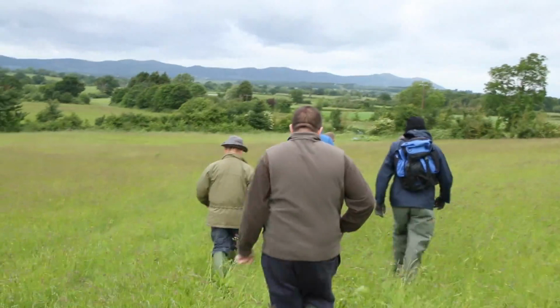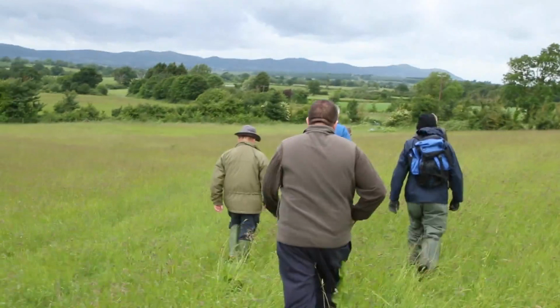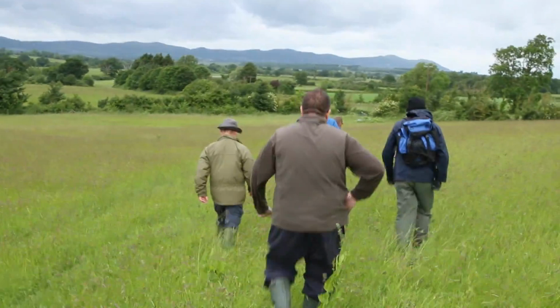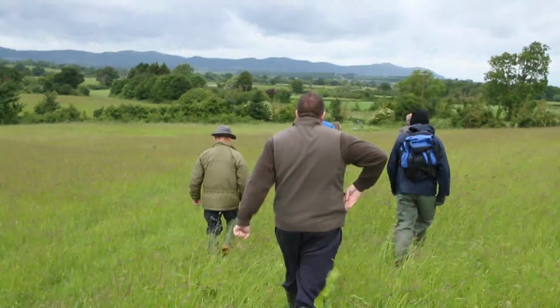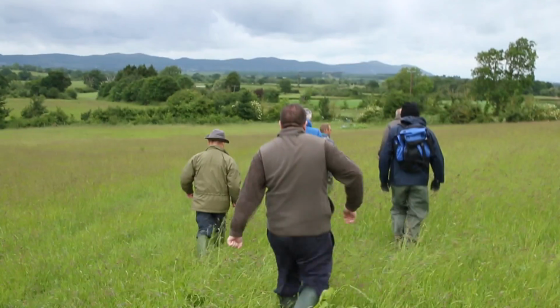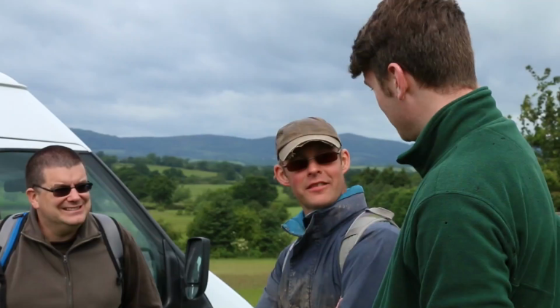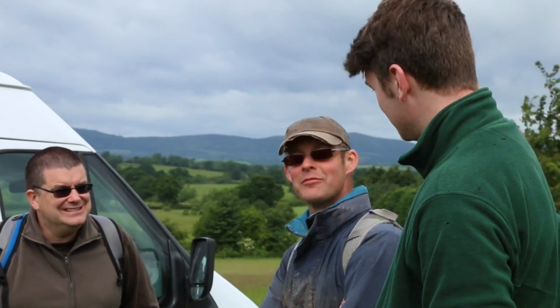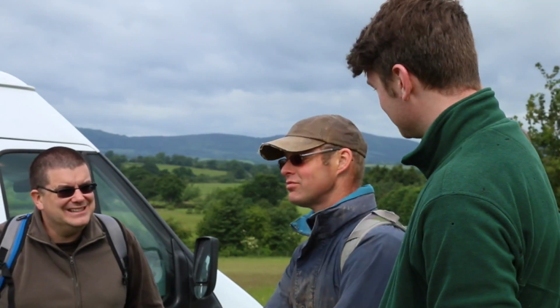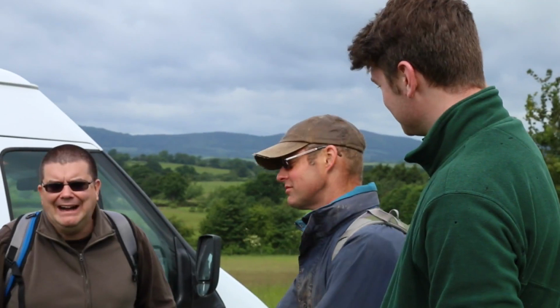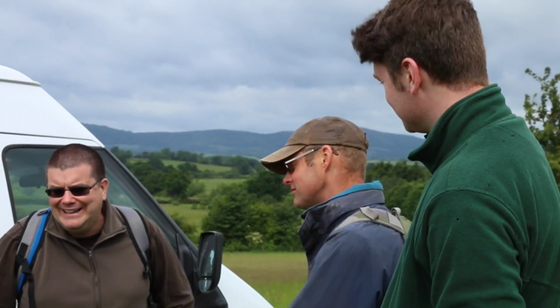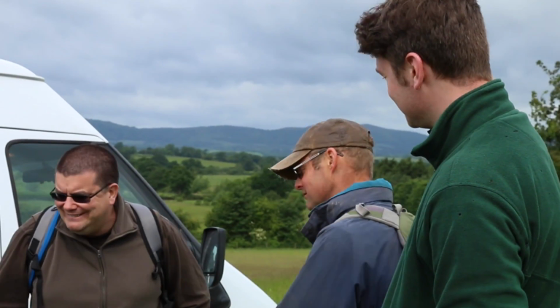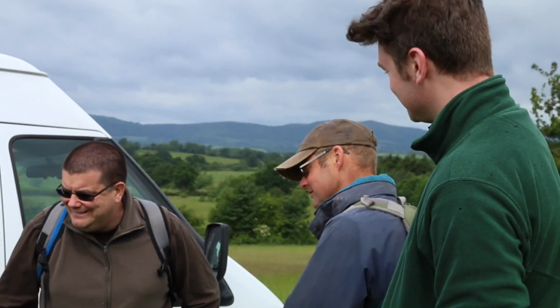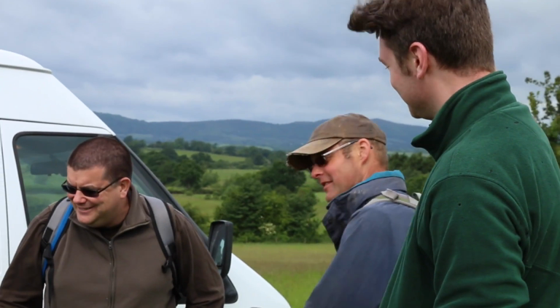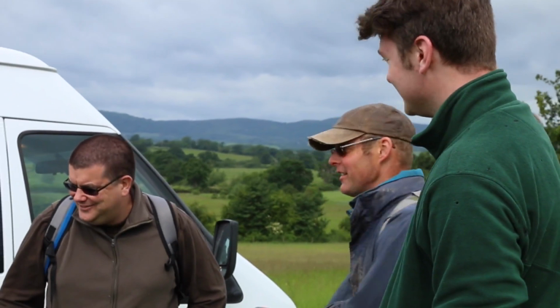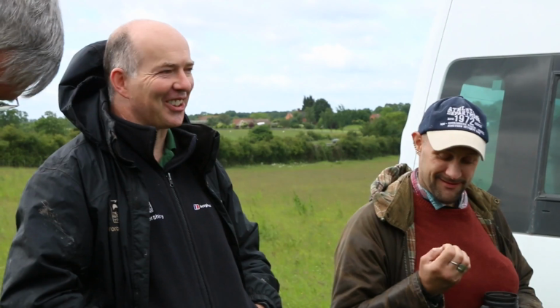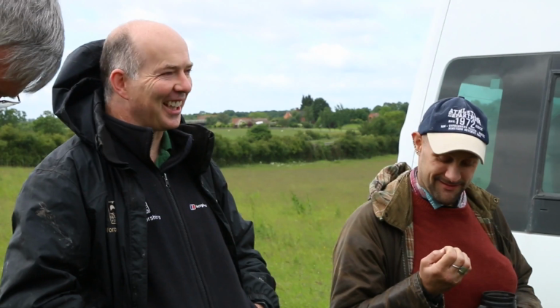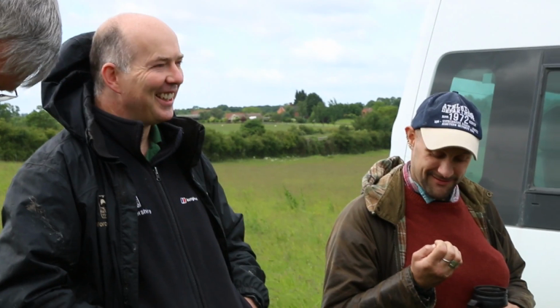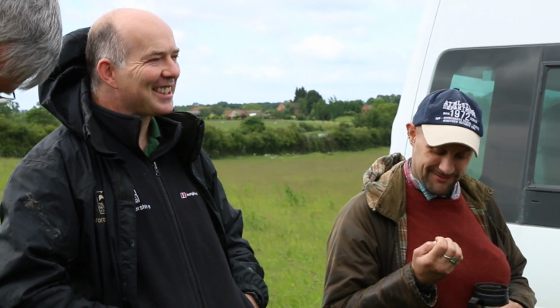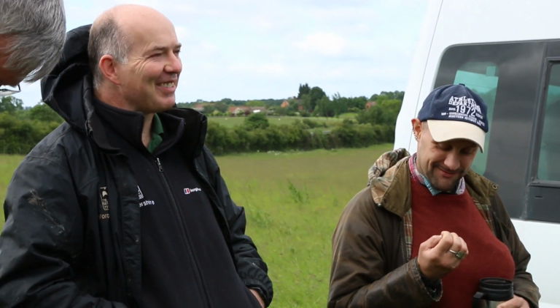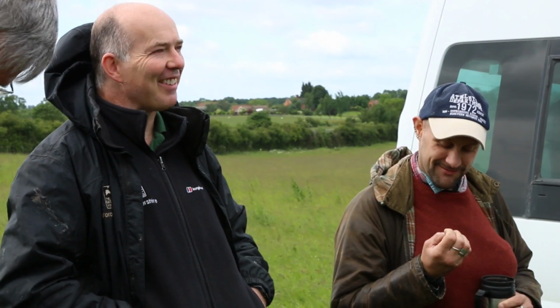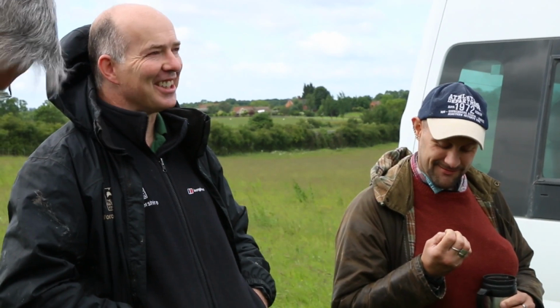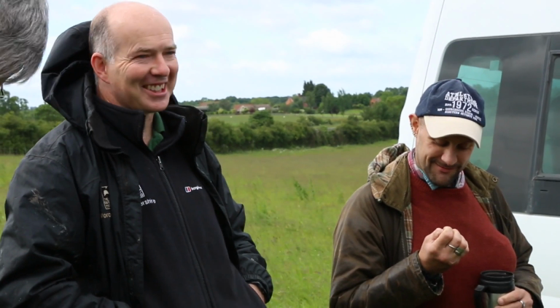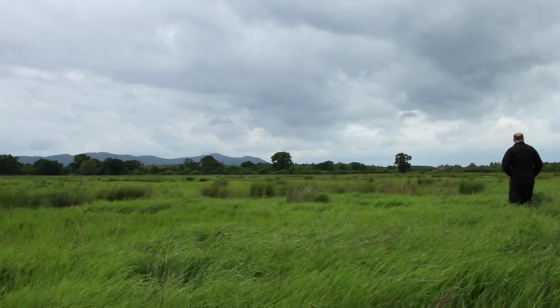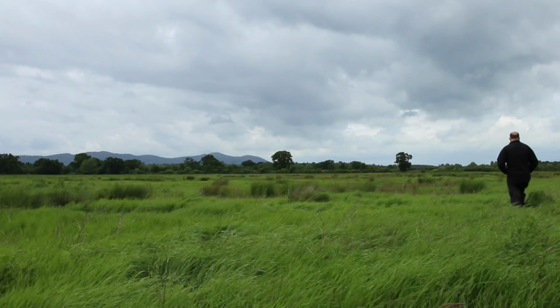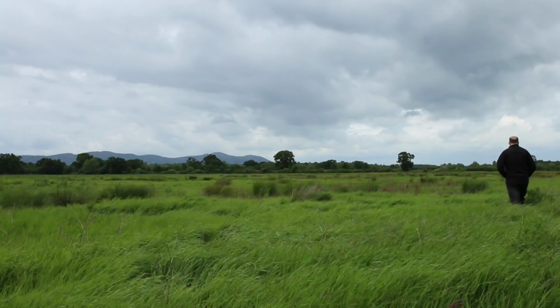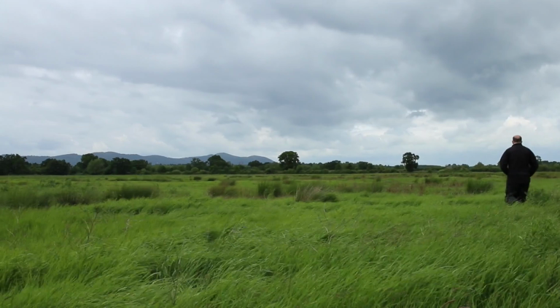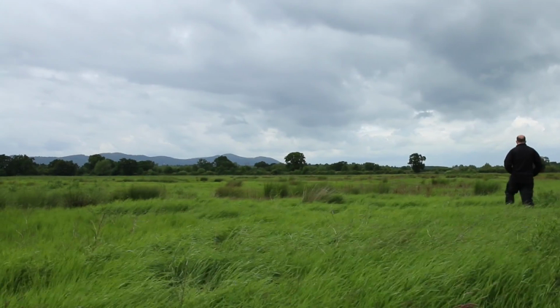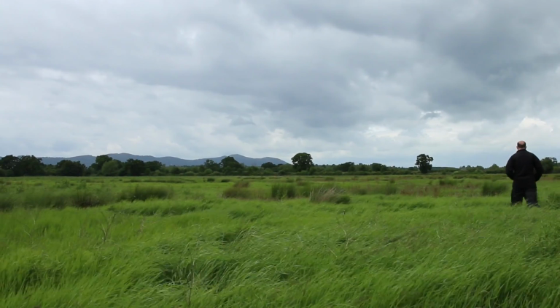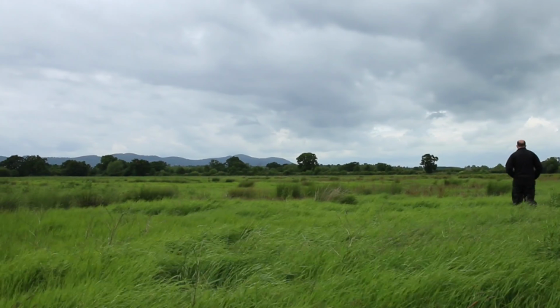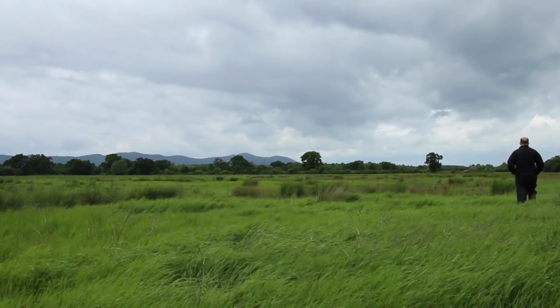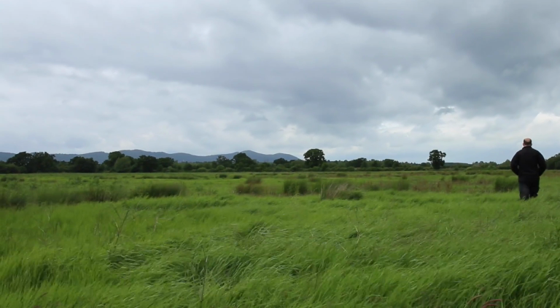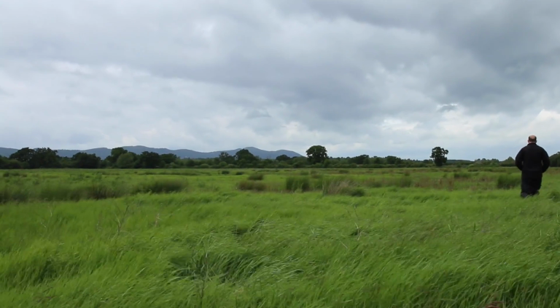We're out at Hillcourt Farm today with our roving volunteers. We are pond digging — this is for the insects and the invertebrates here at Hillcourt Farm.